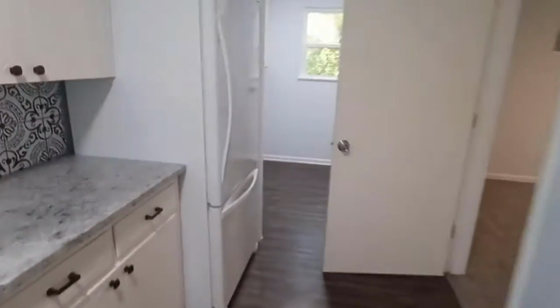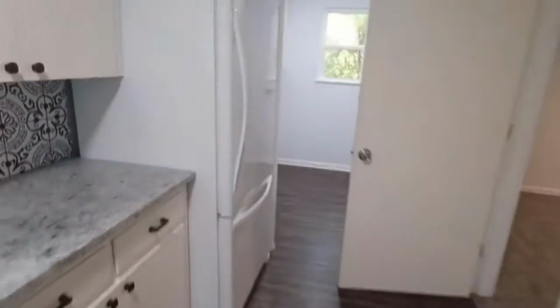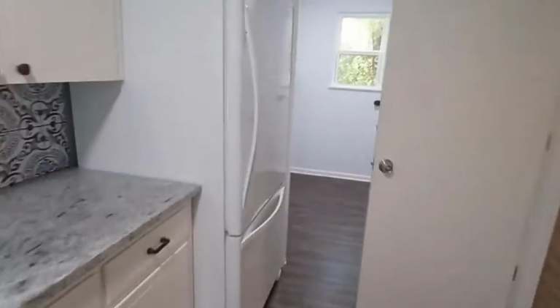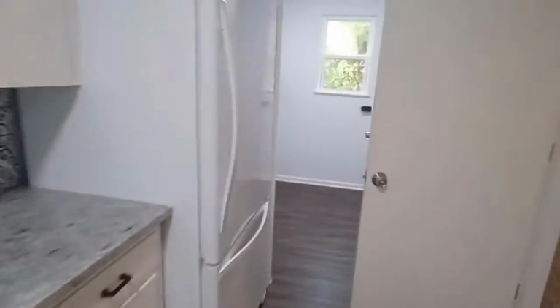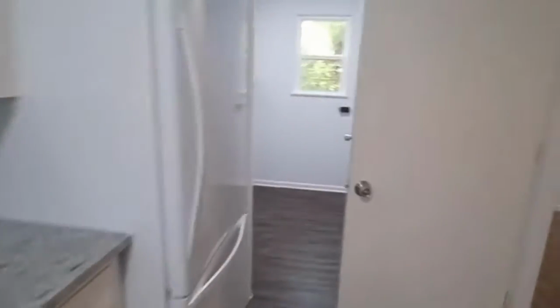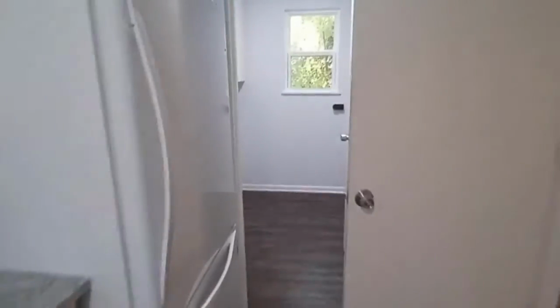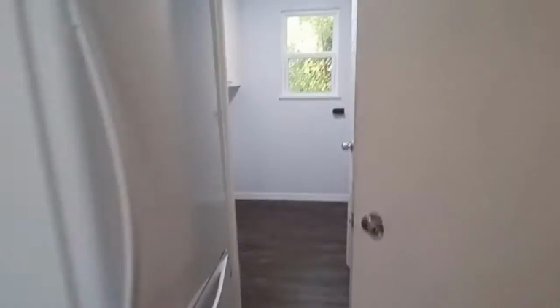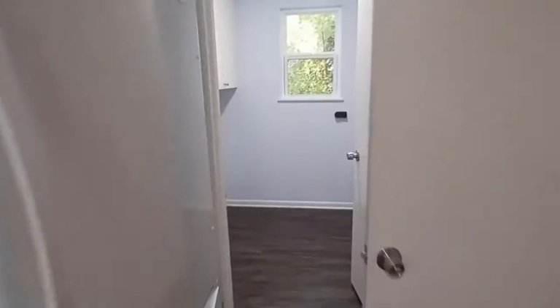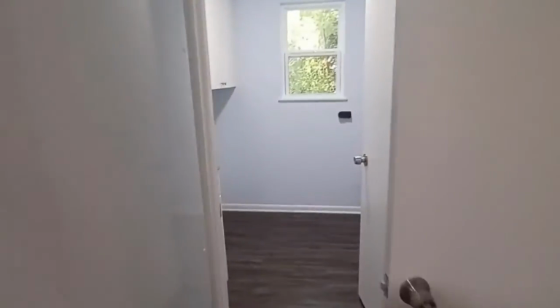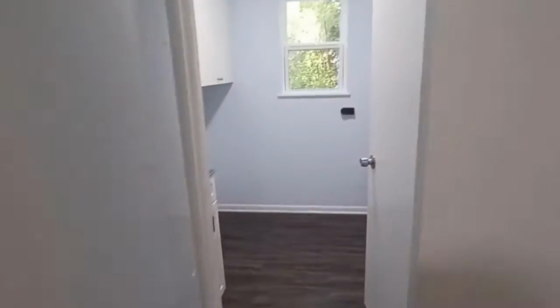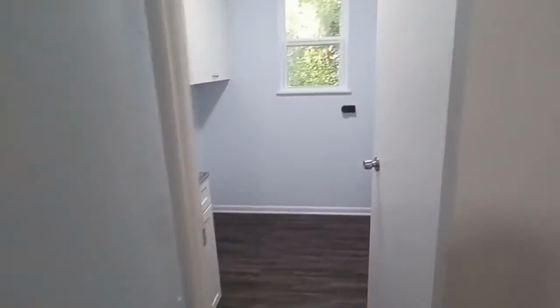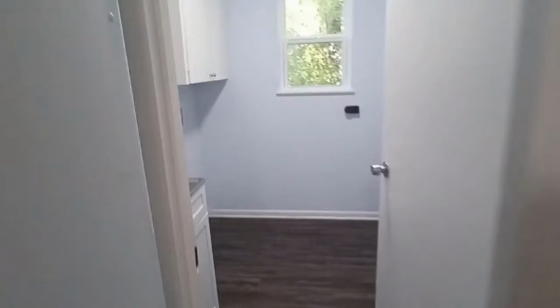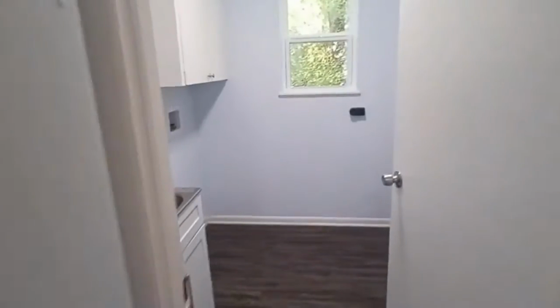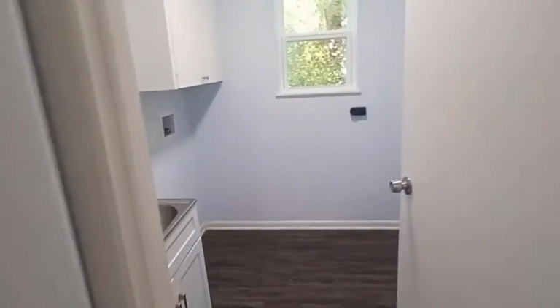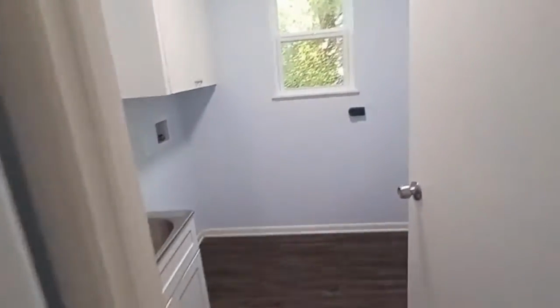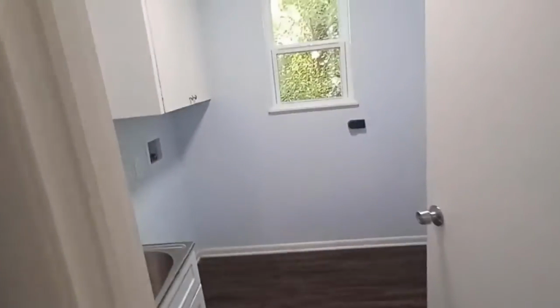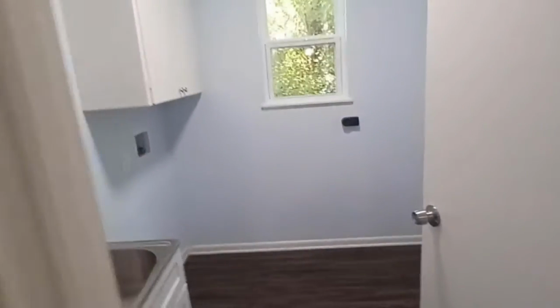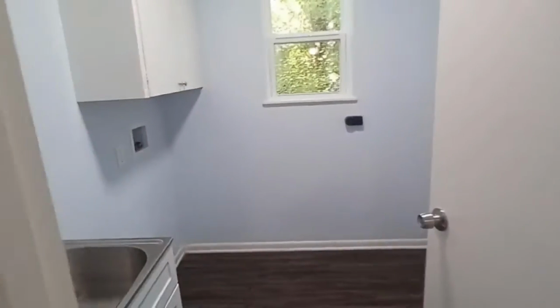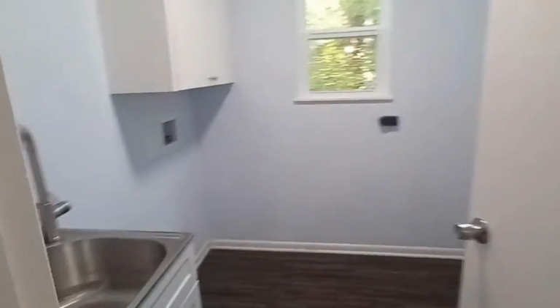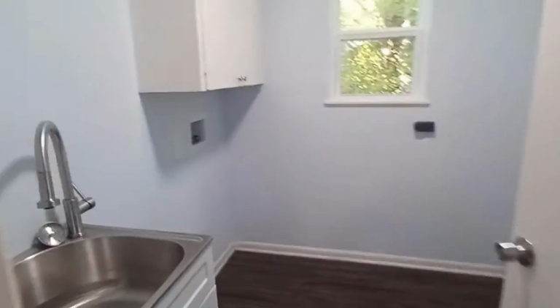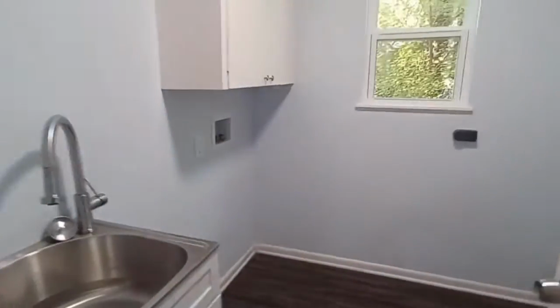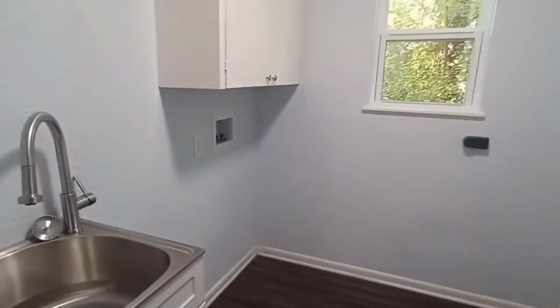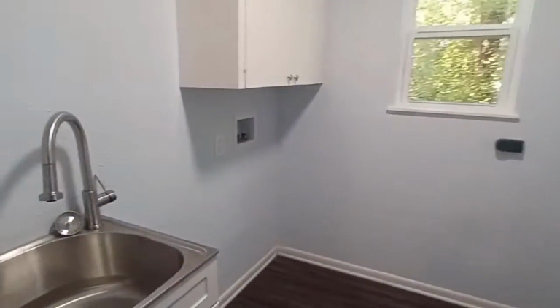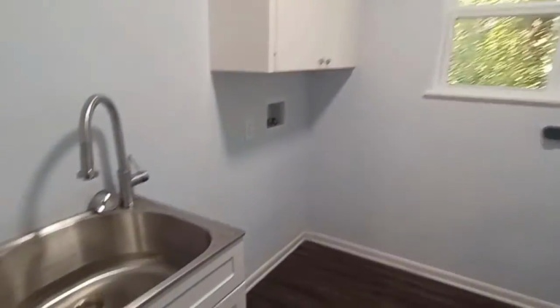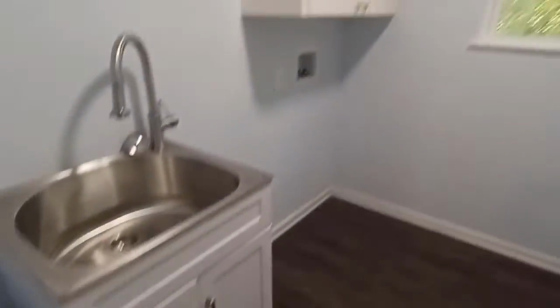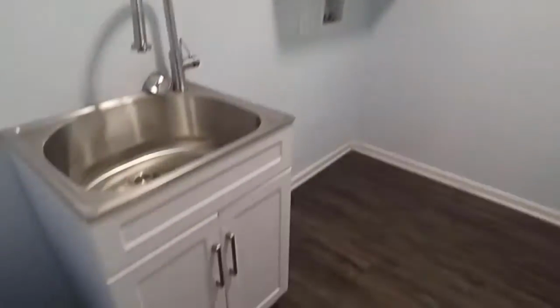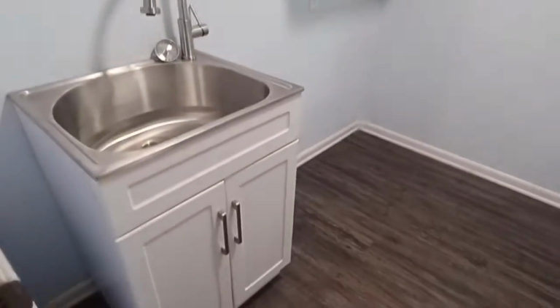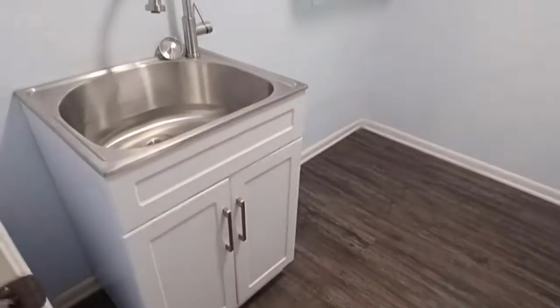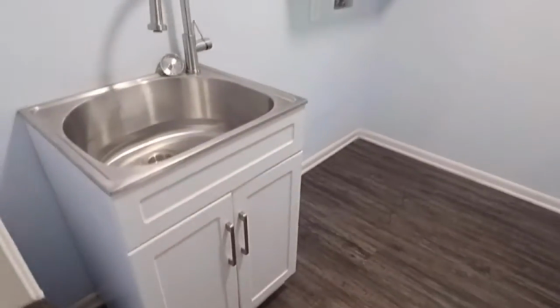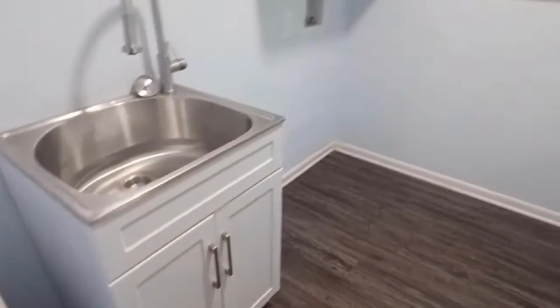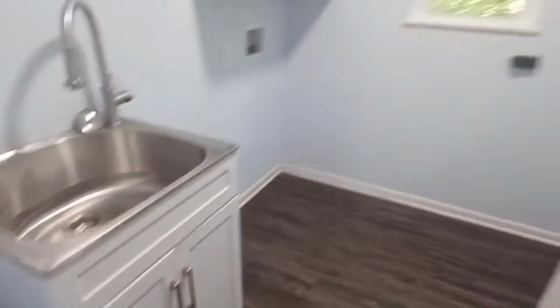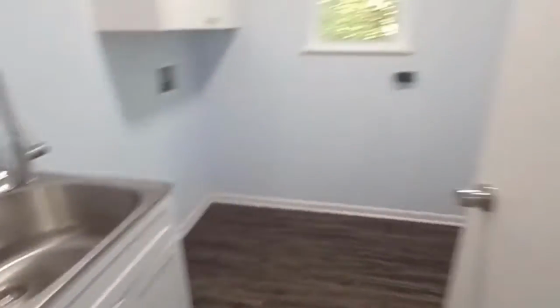You have your utility room here with full-size washer-dryer connections and a laundry sink.